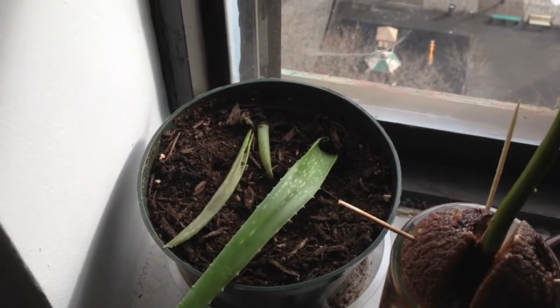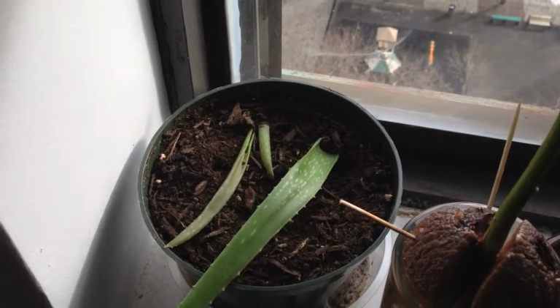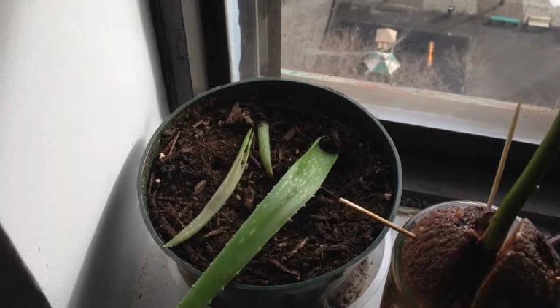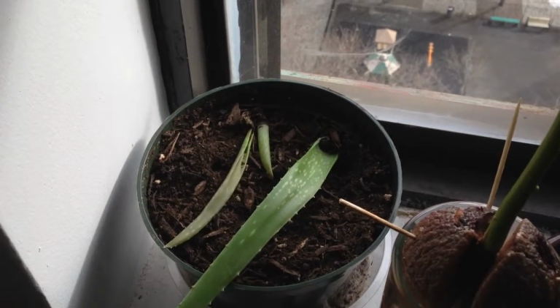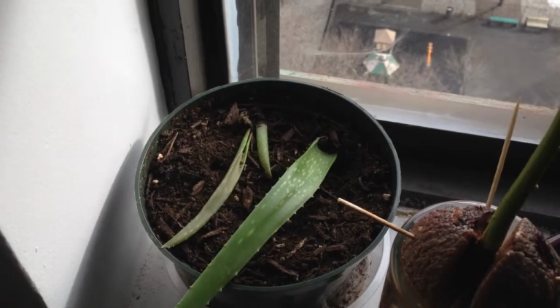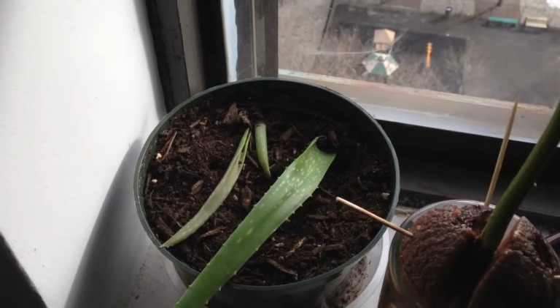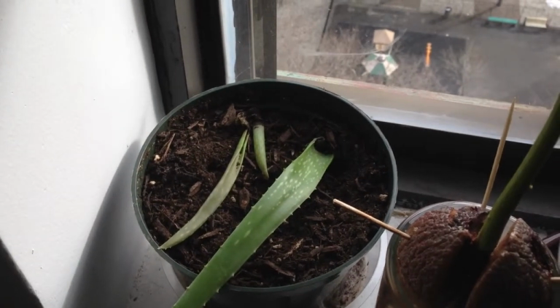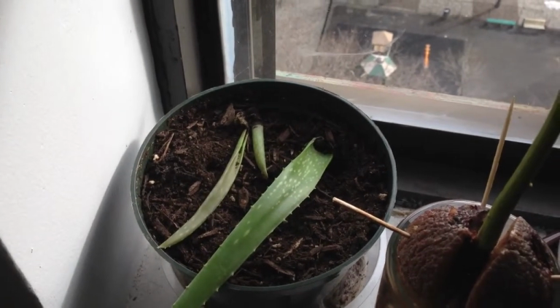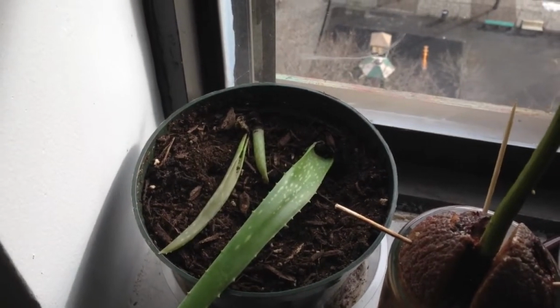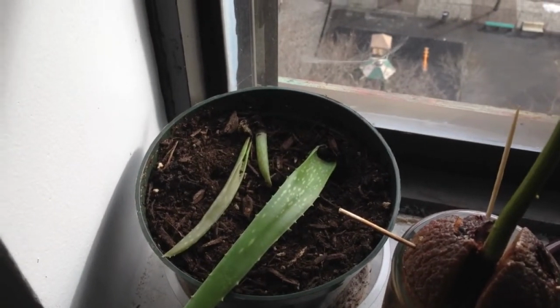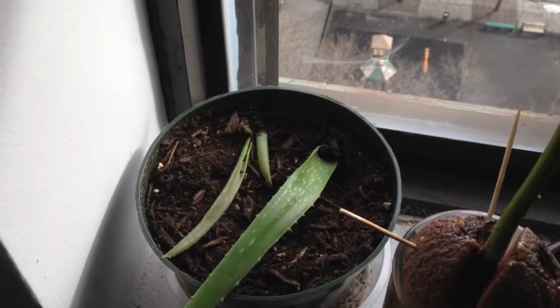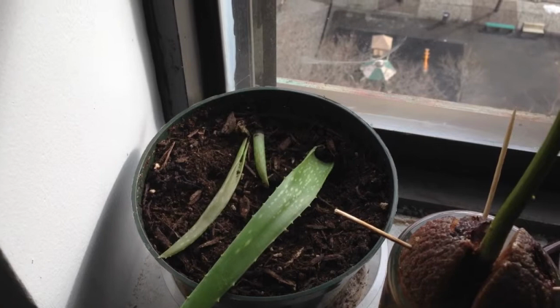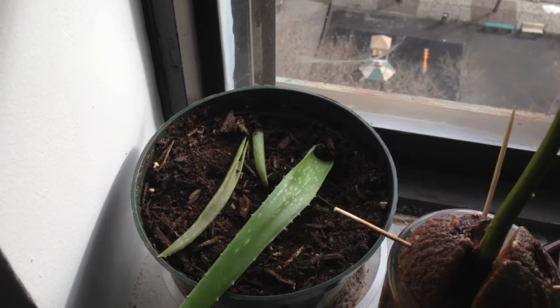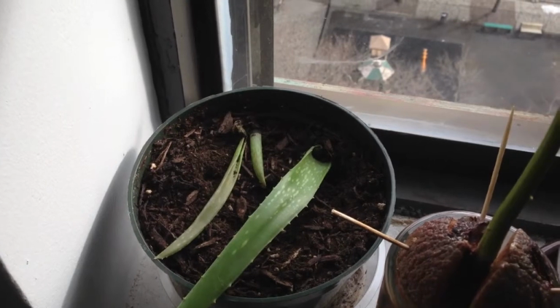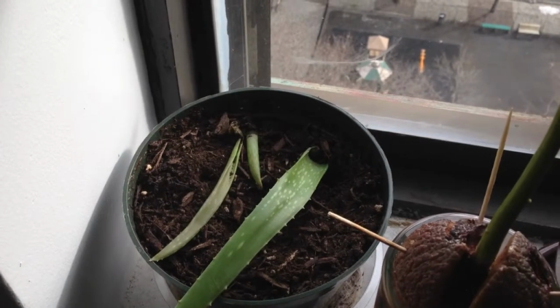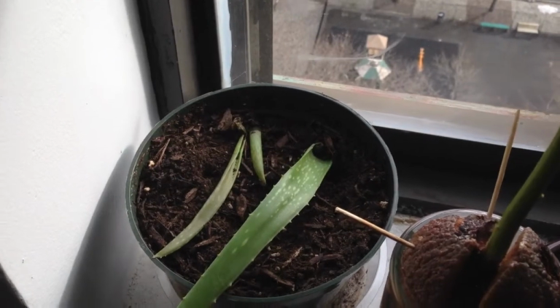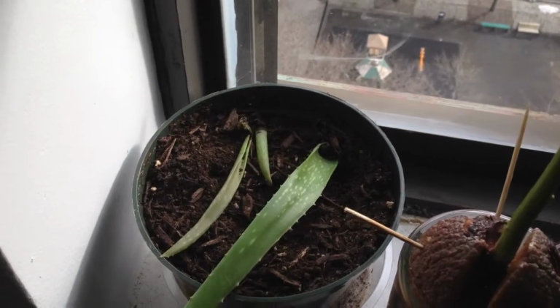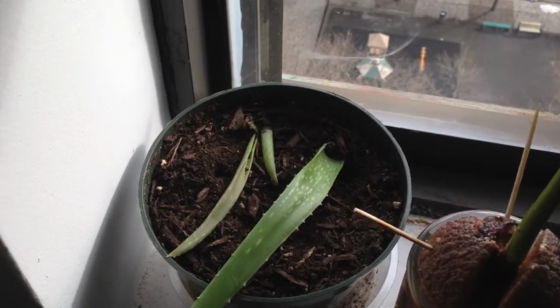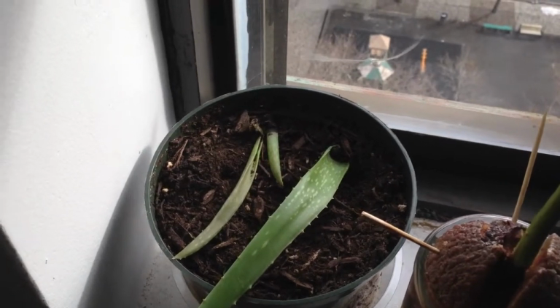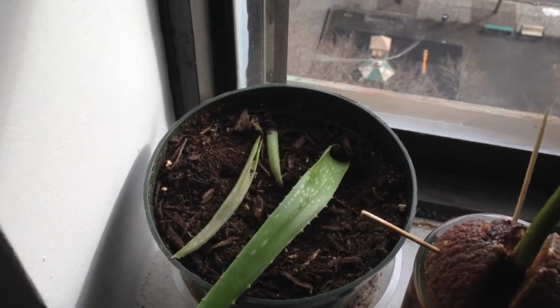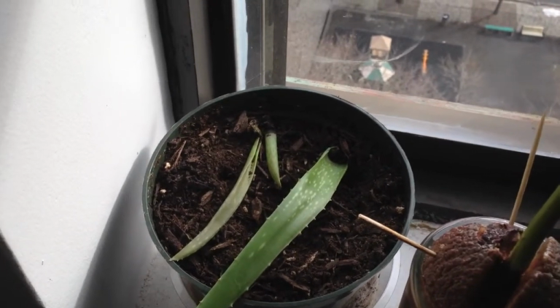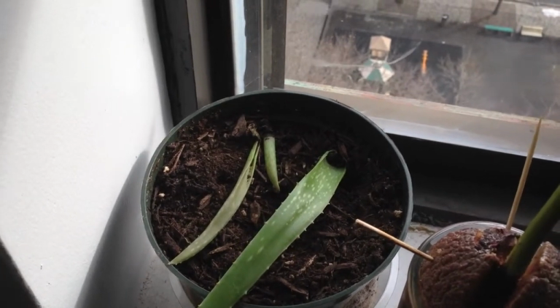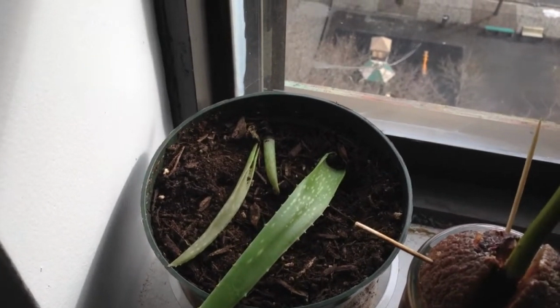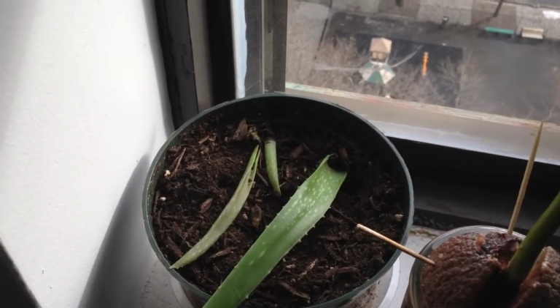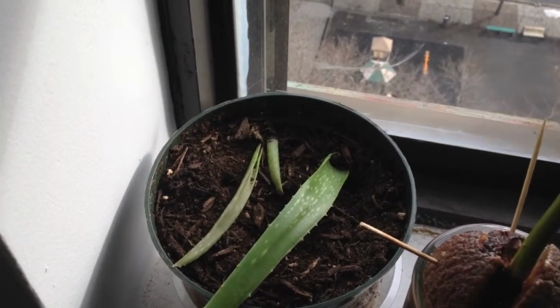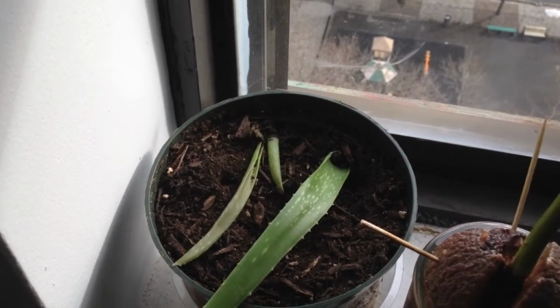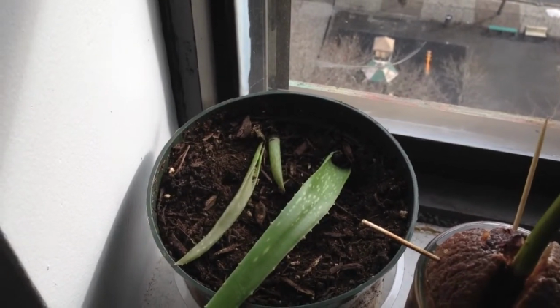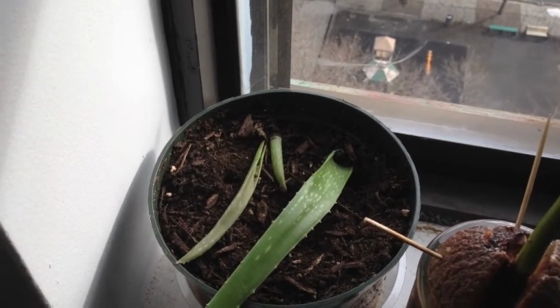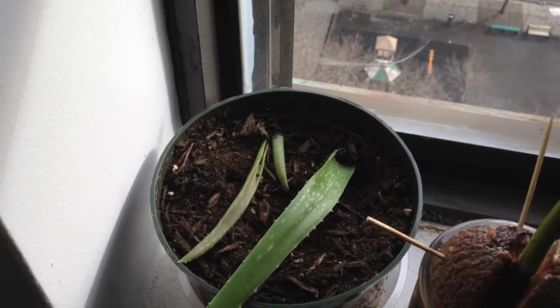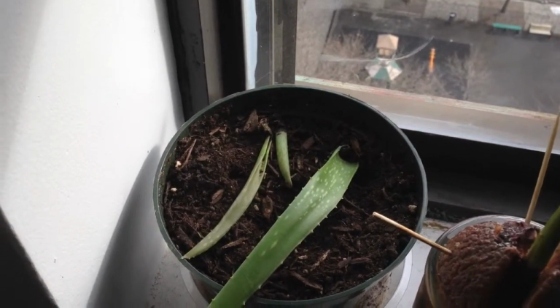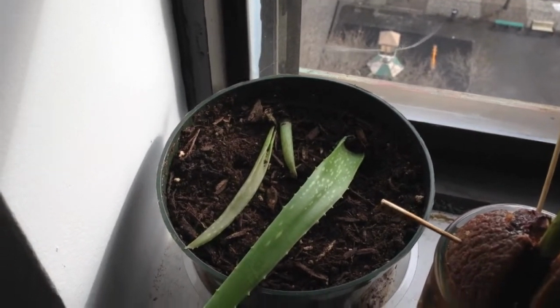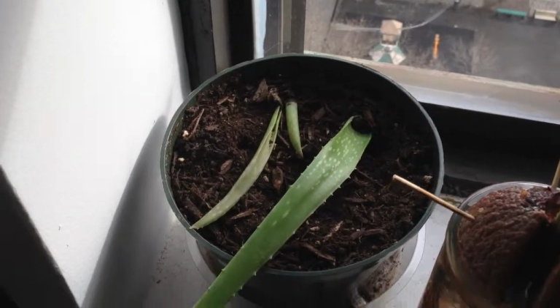First failure of the year. But we learn from failures, right? Don't over-water your succulents.